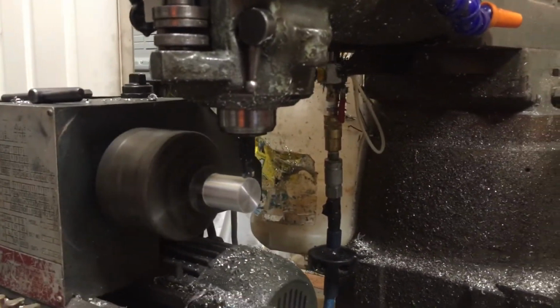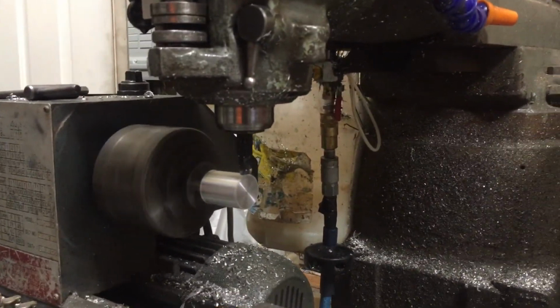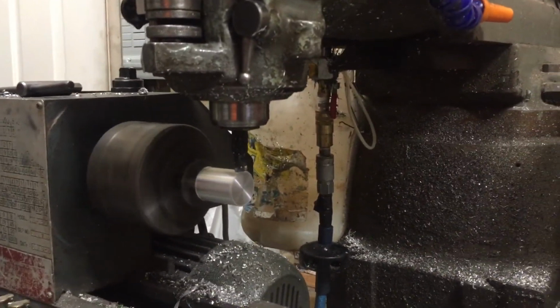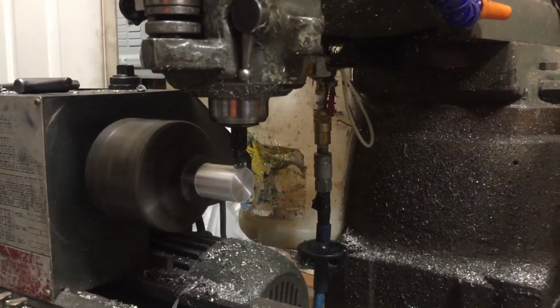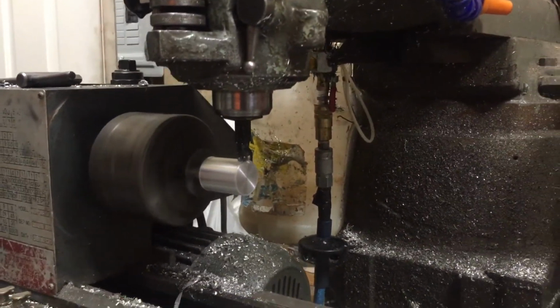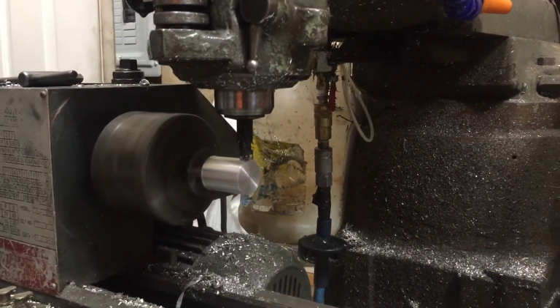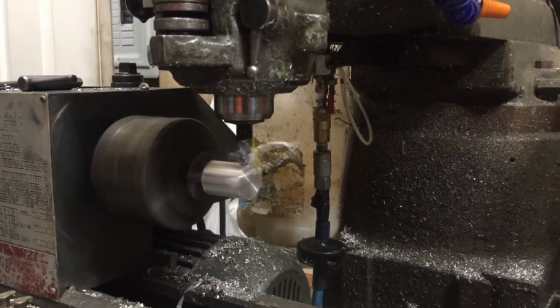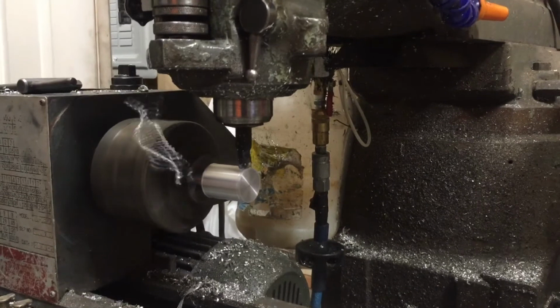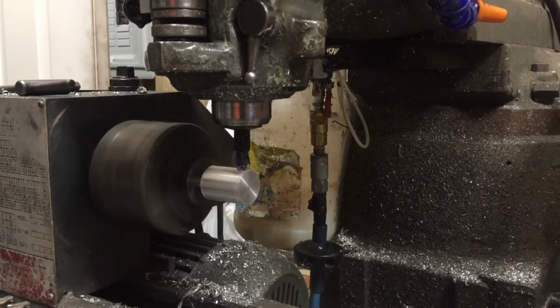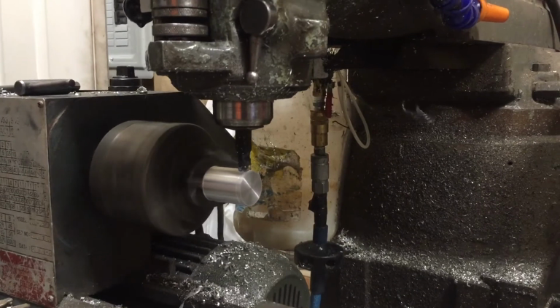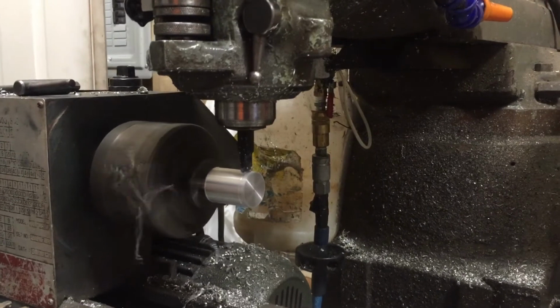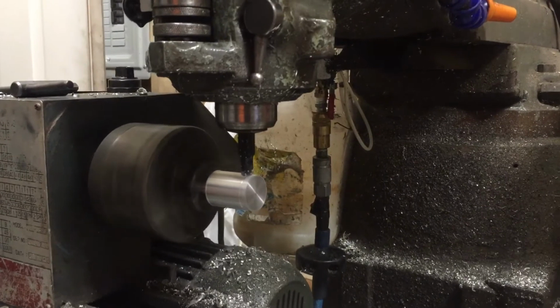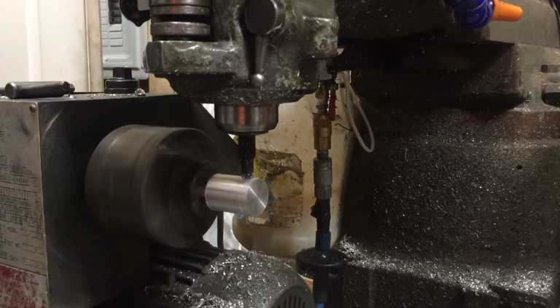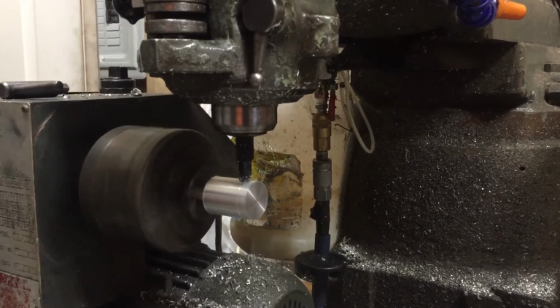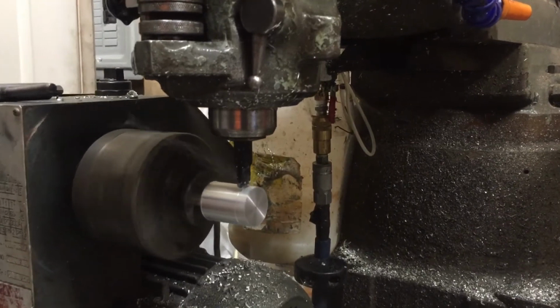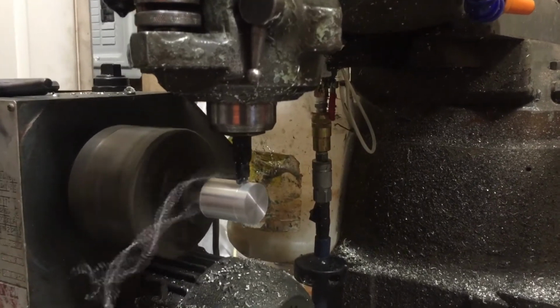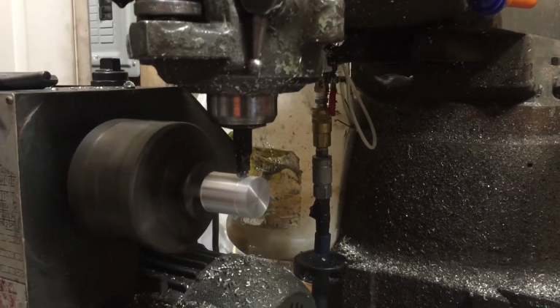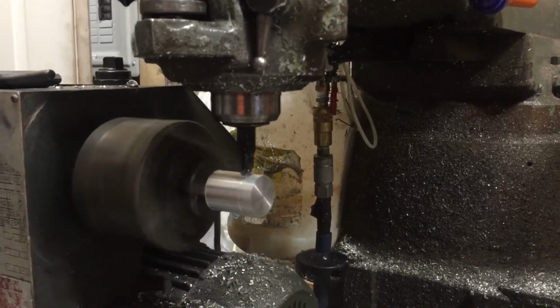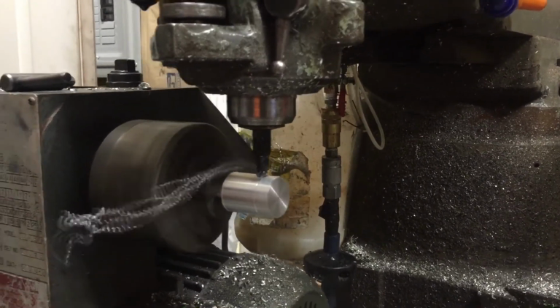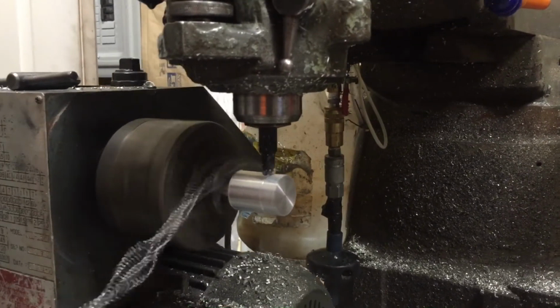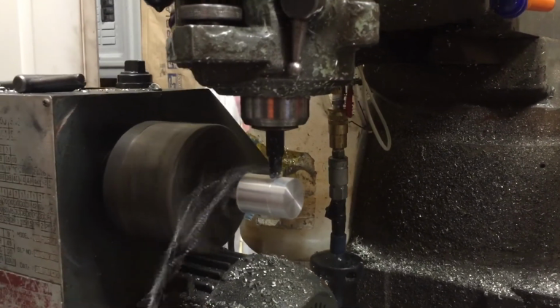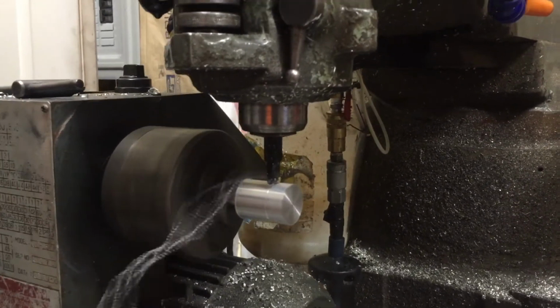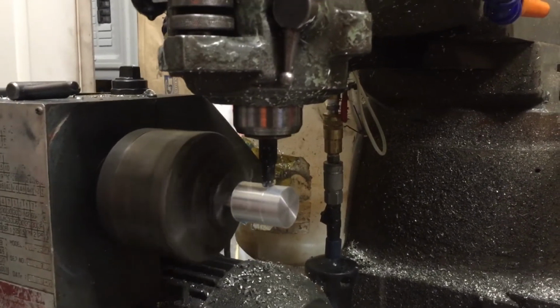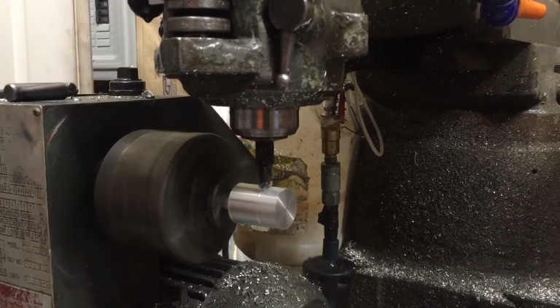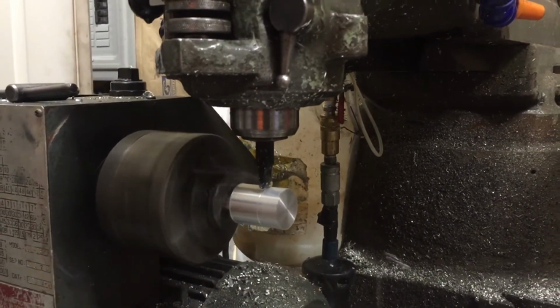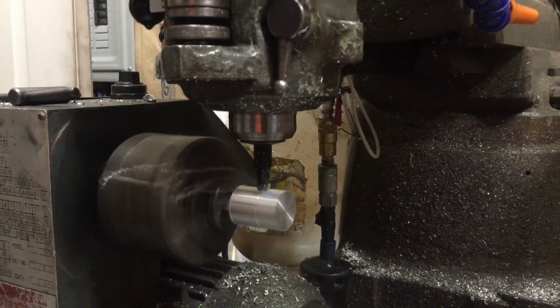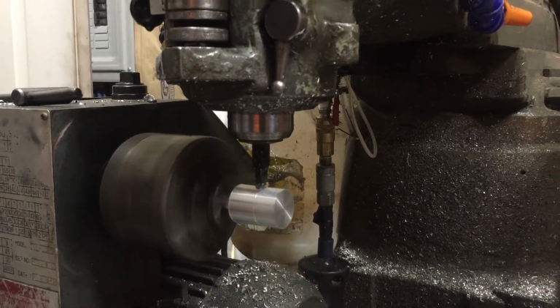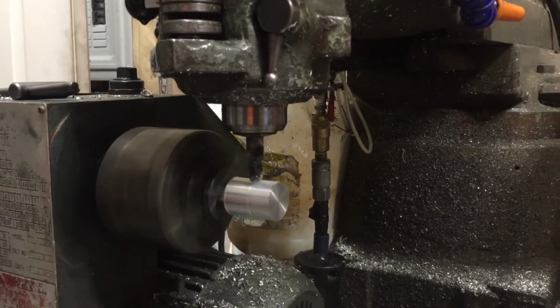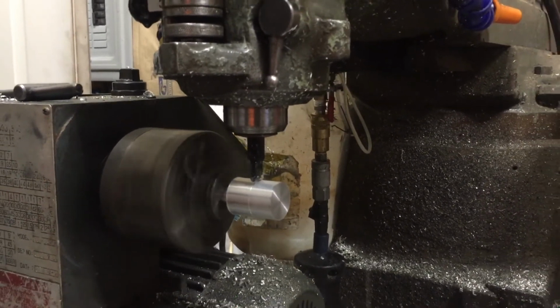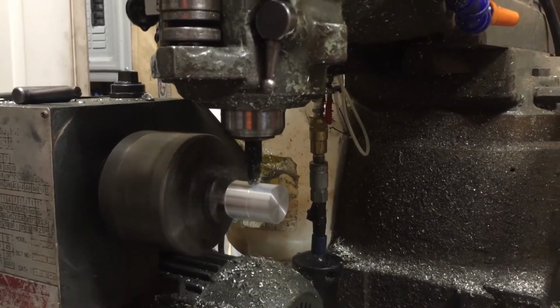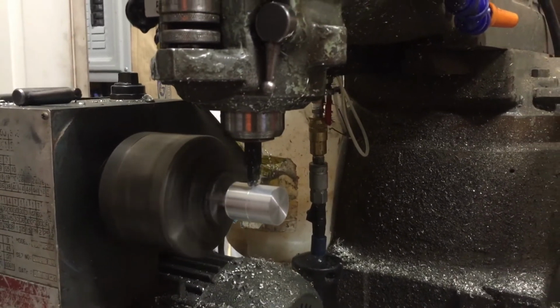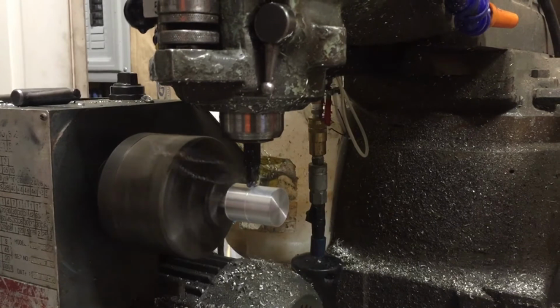That's about what you want — you don't want them out there all stringy and long. Hey, it left the radius already. Now we're going to make long stringy chips.